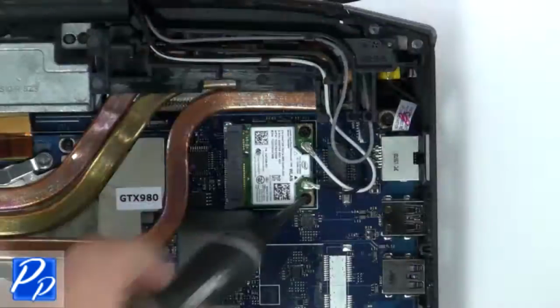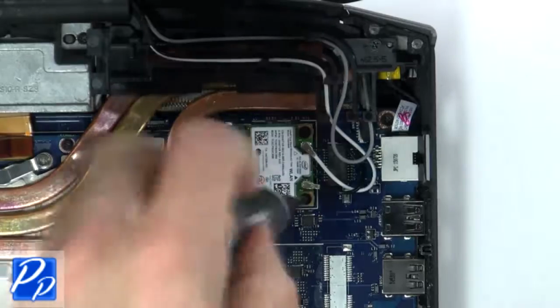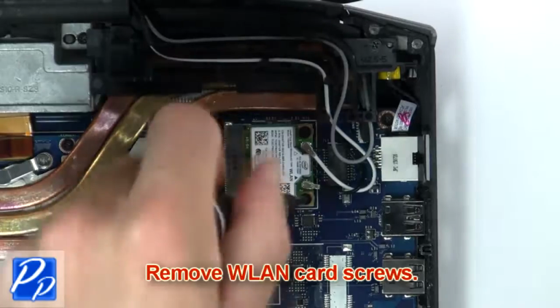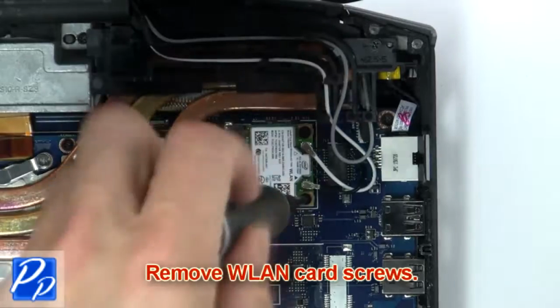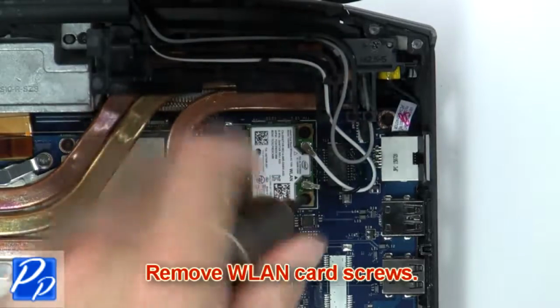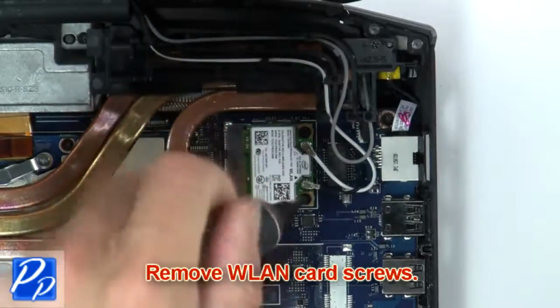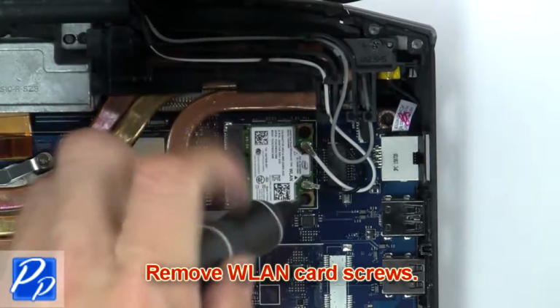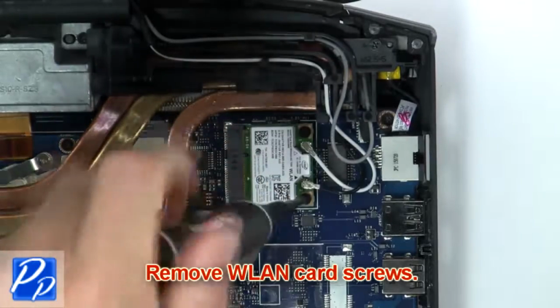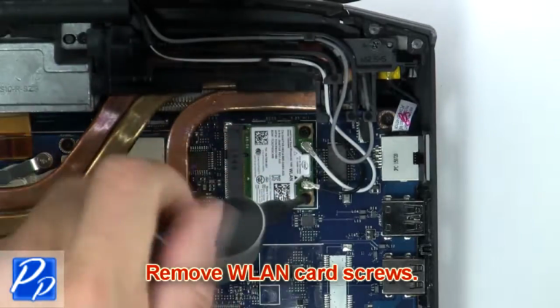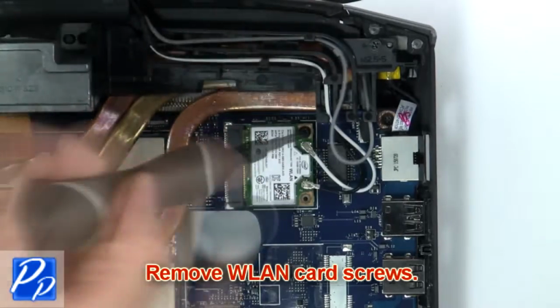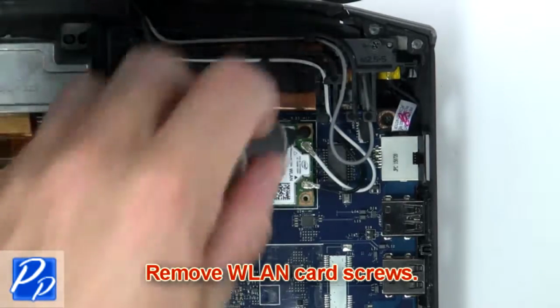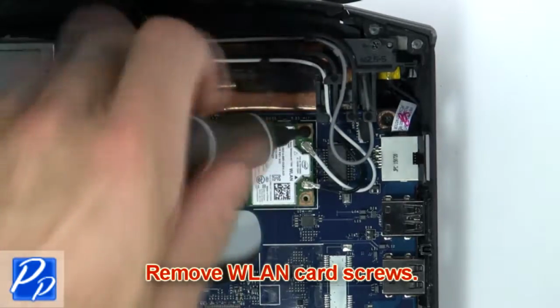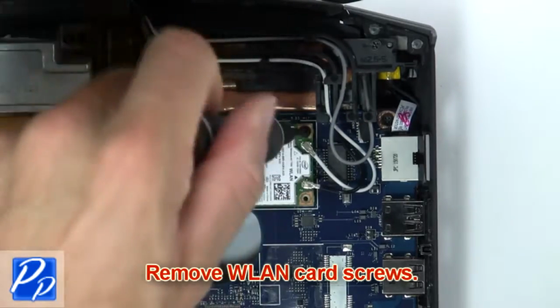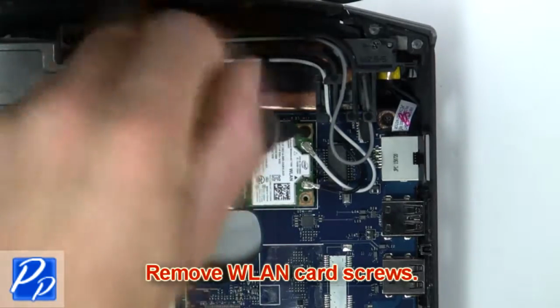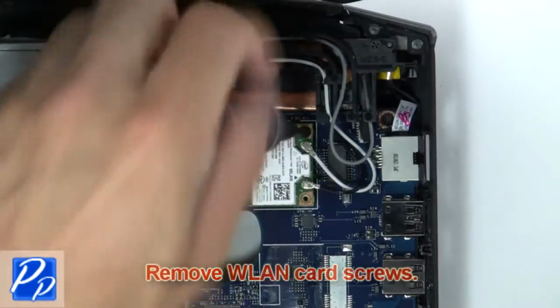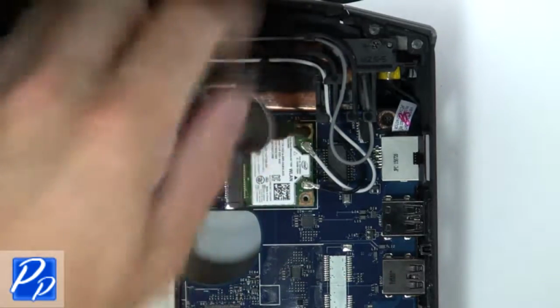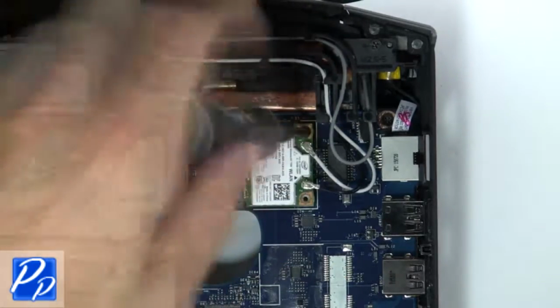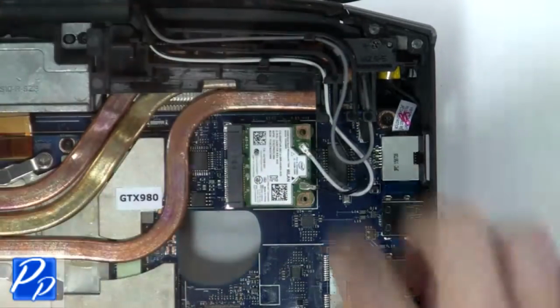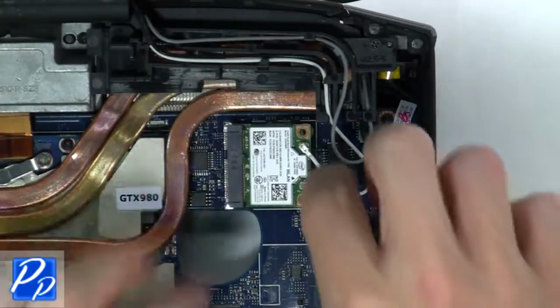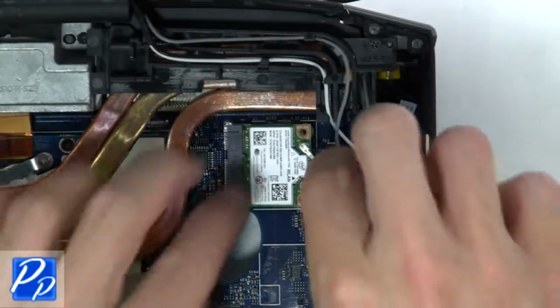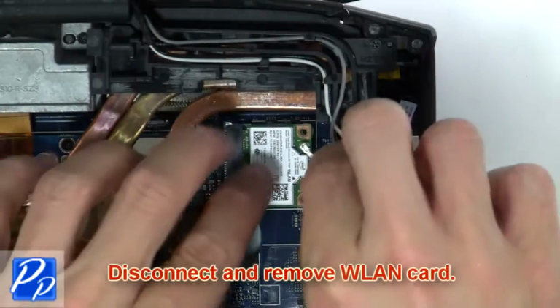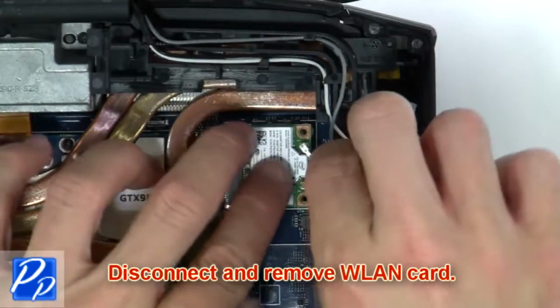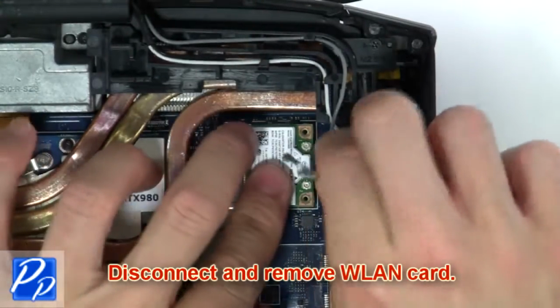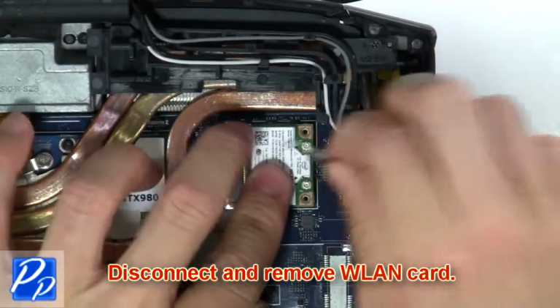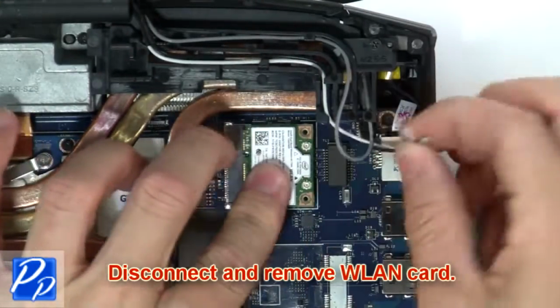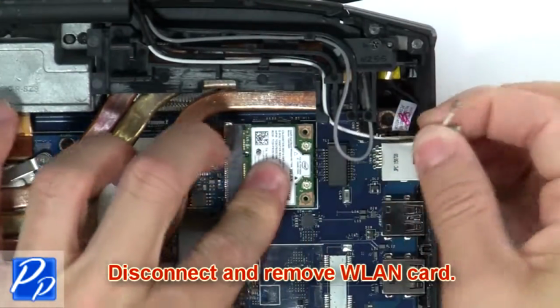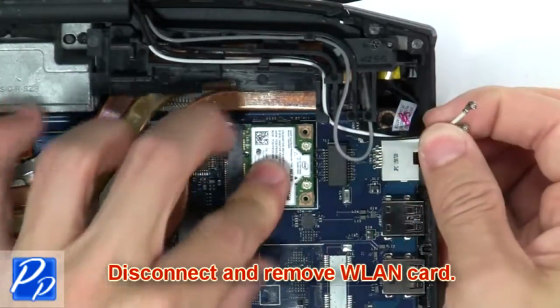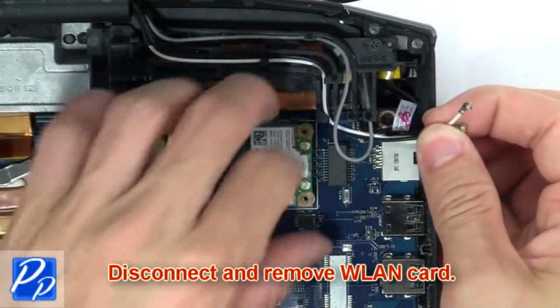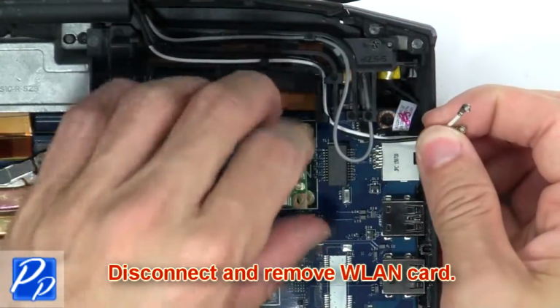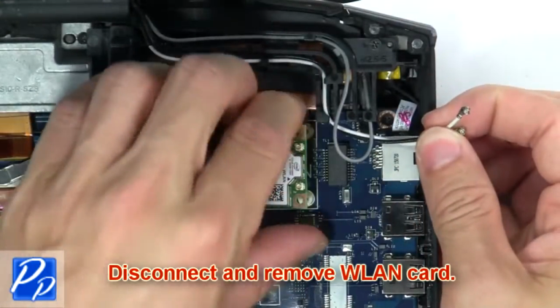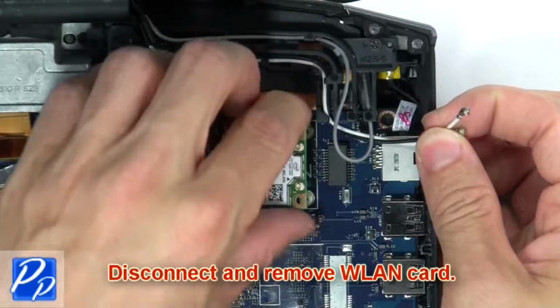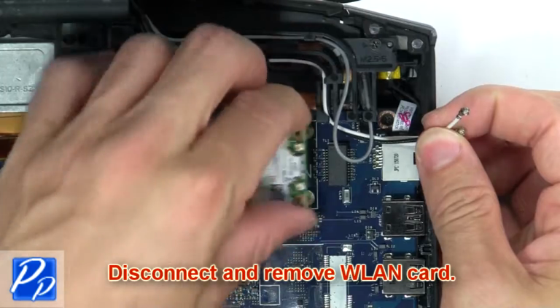Then remove the wireless card screws. Next, disconnect and remove the wireless card.